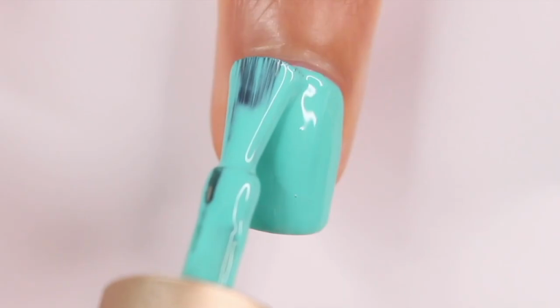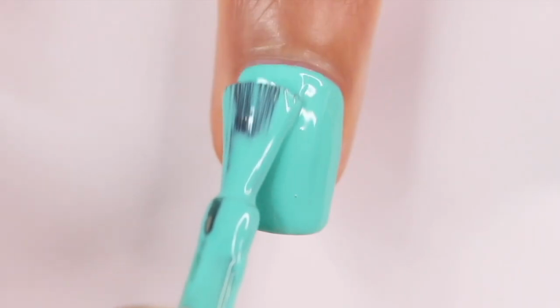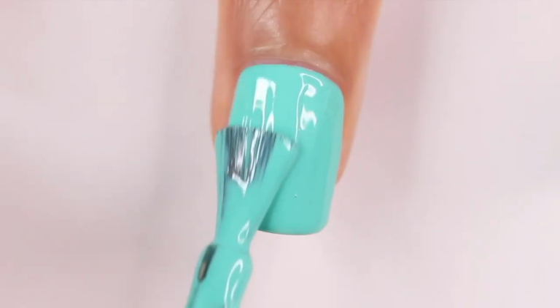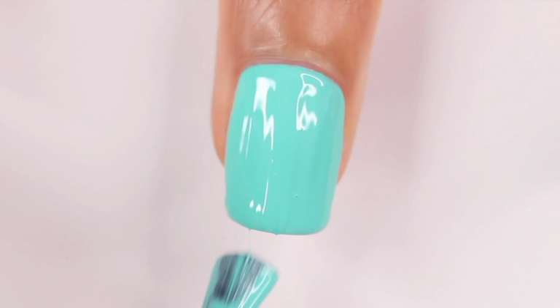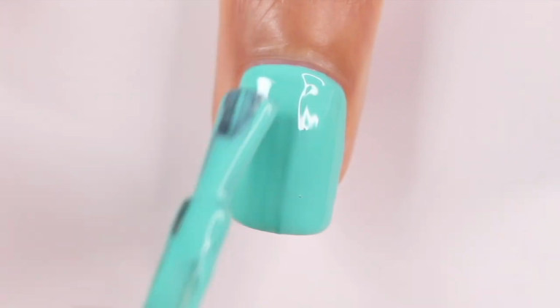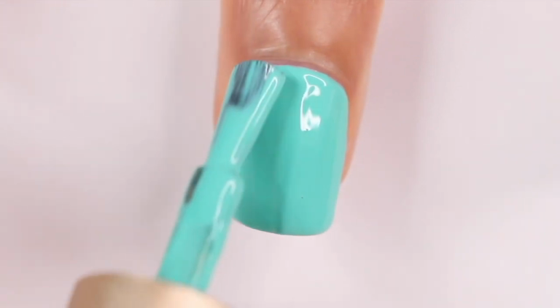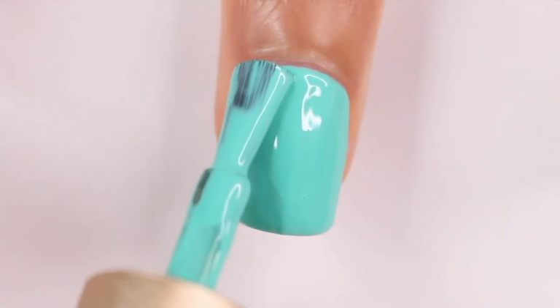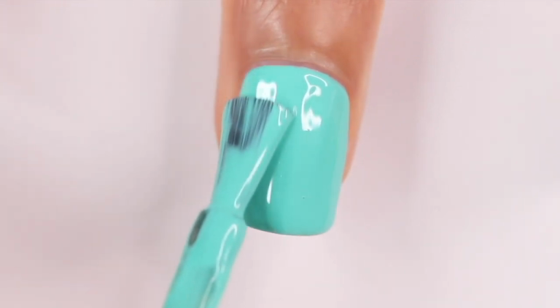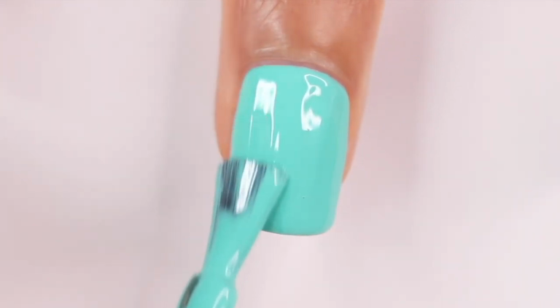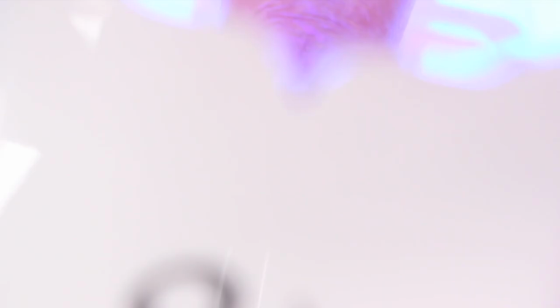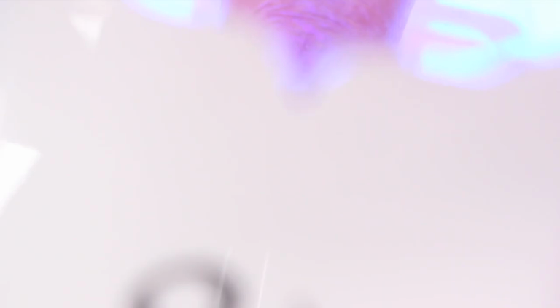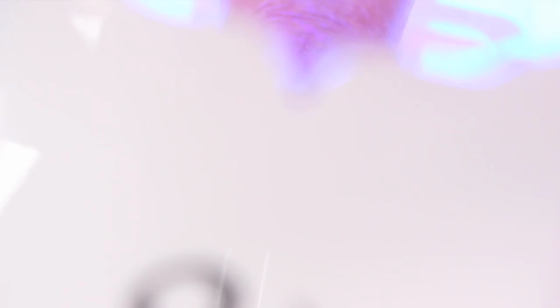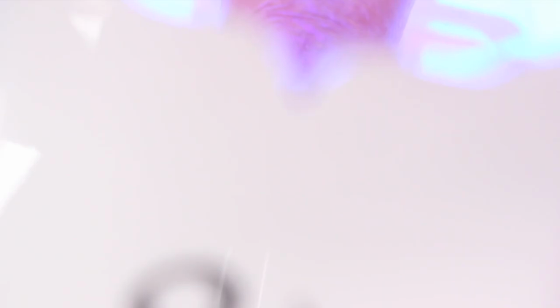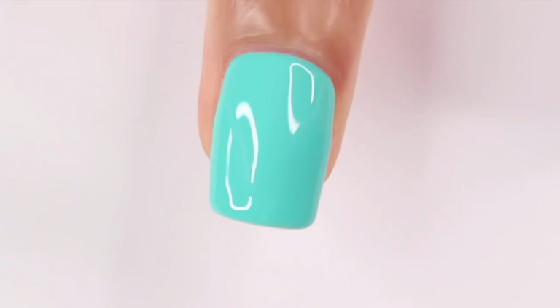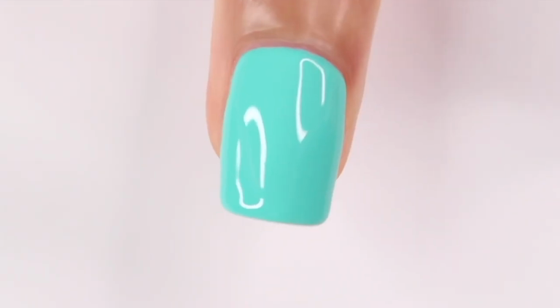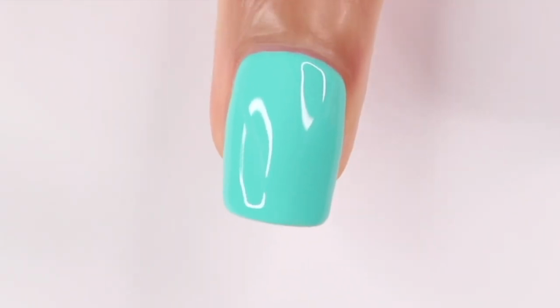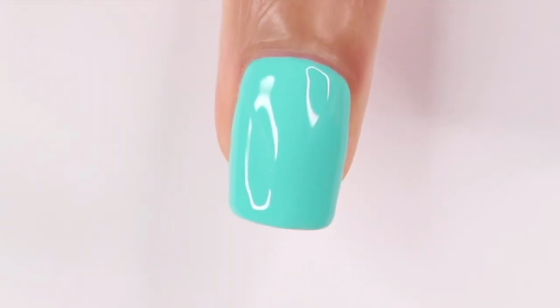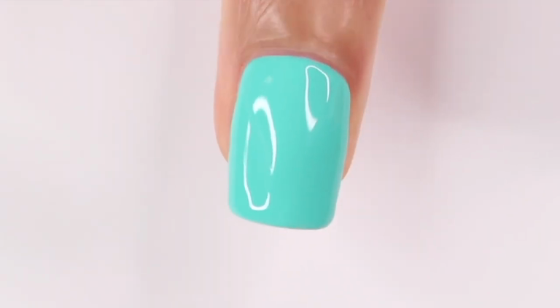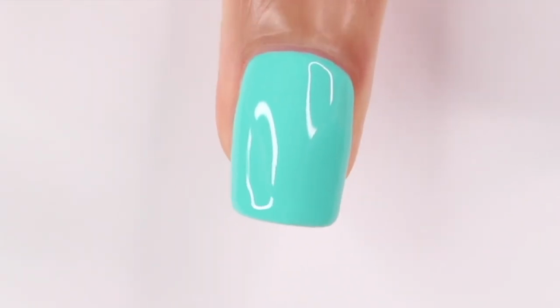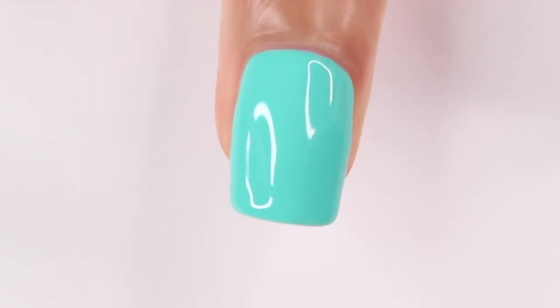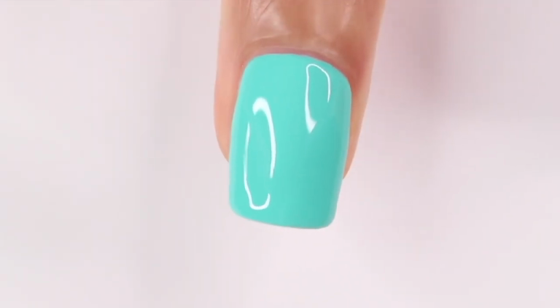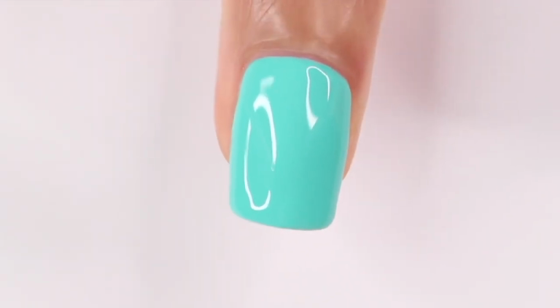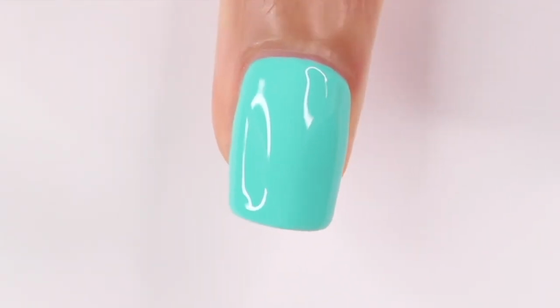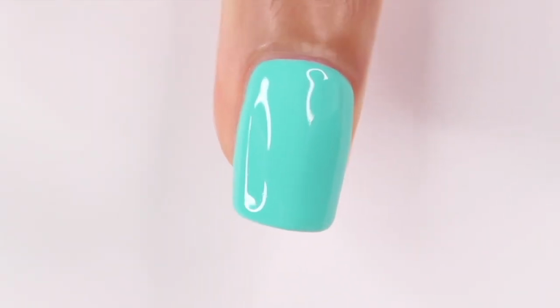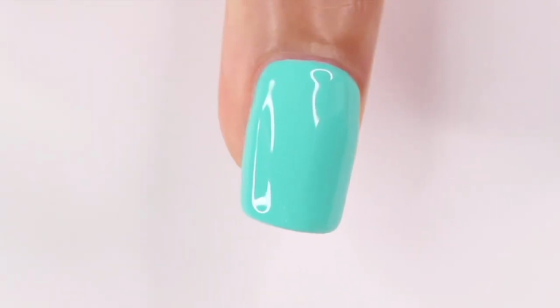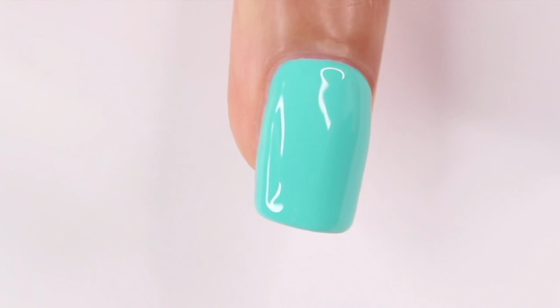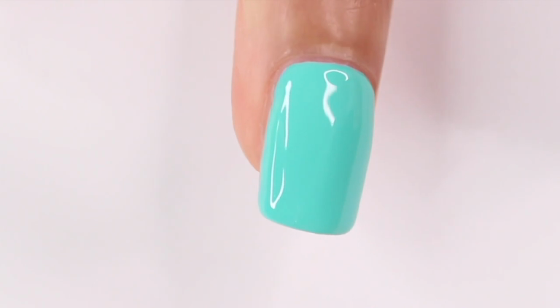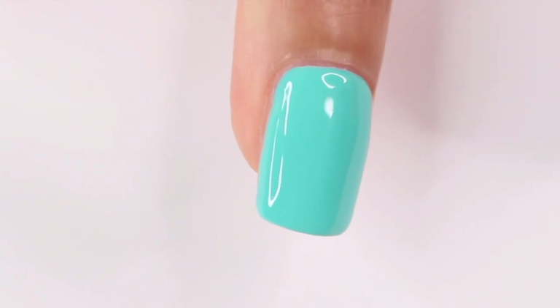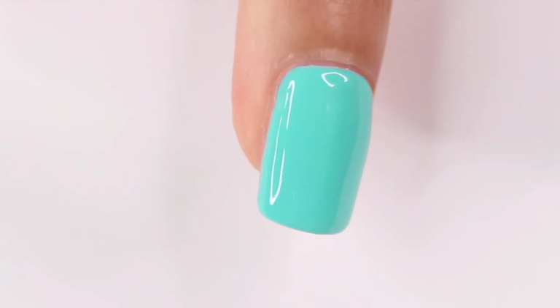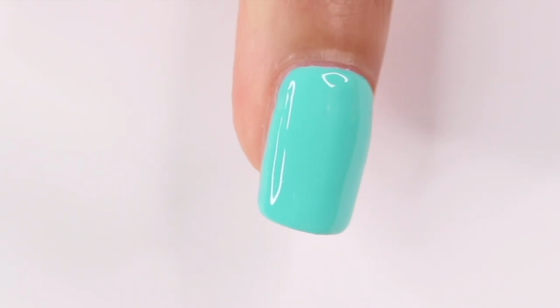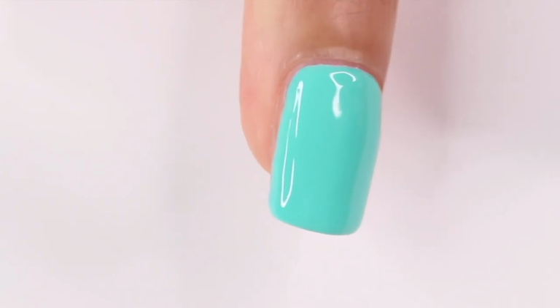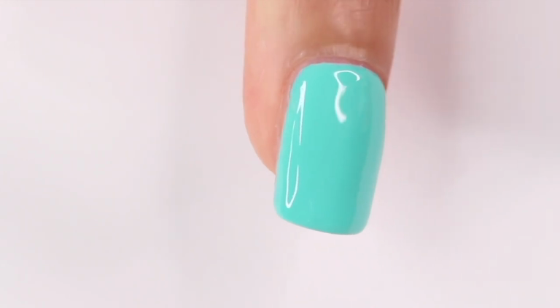I cured that under my lamp one last time and I was actually so surprised because my nail was not a thick bubble. I'll show you guys from the side, but it actually looked pretty good.